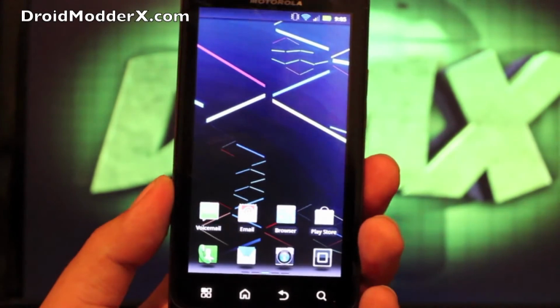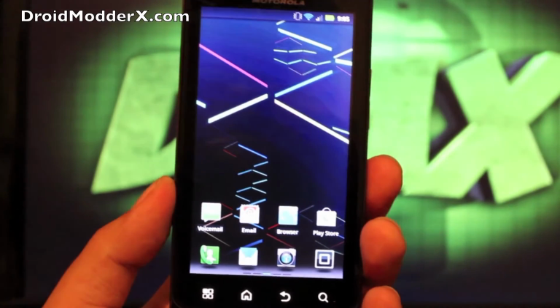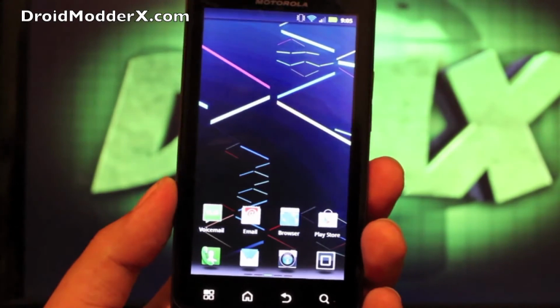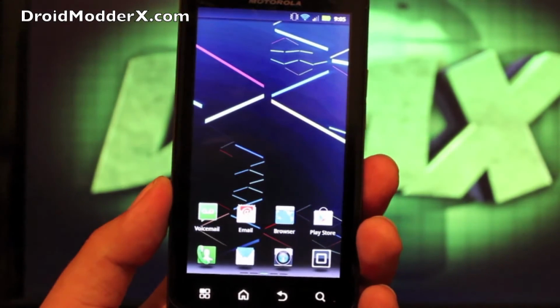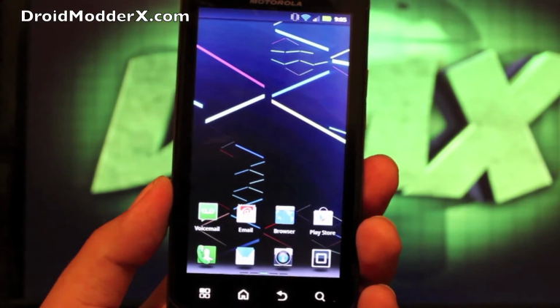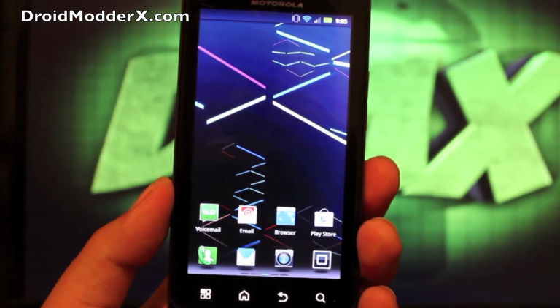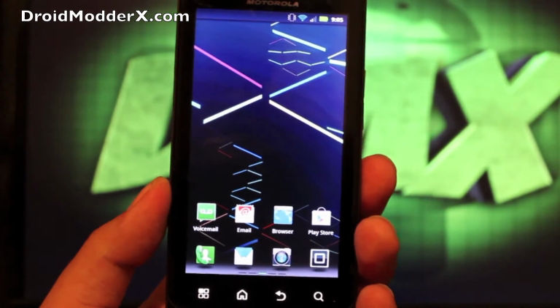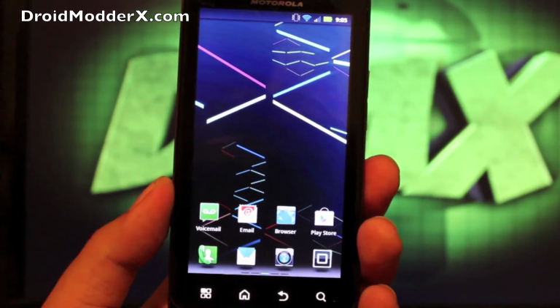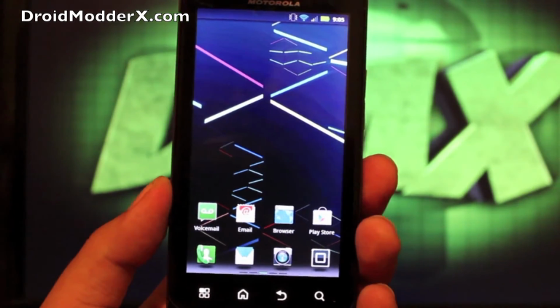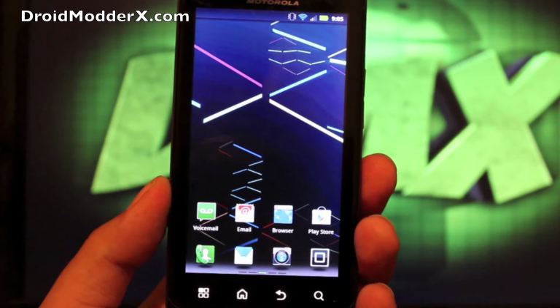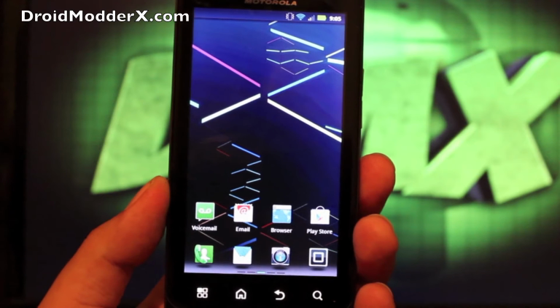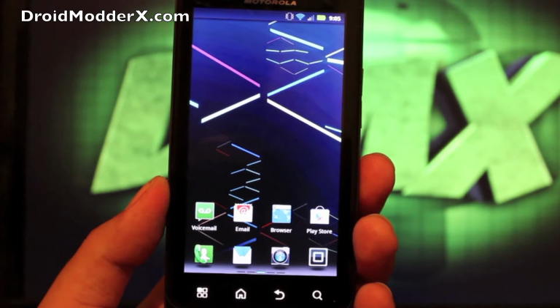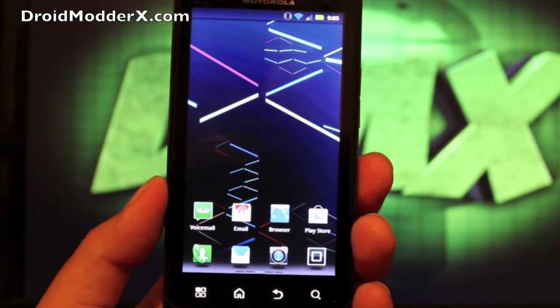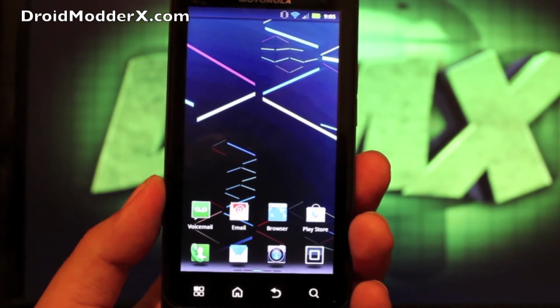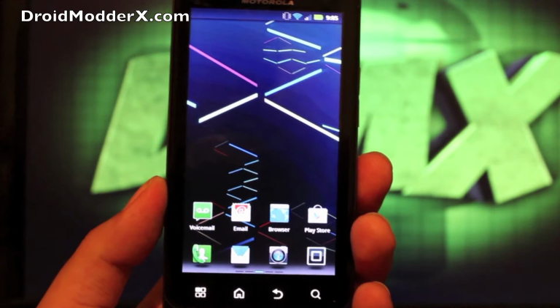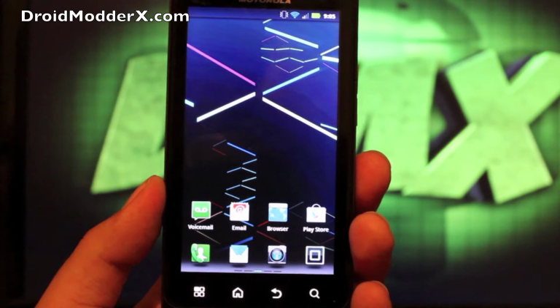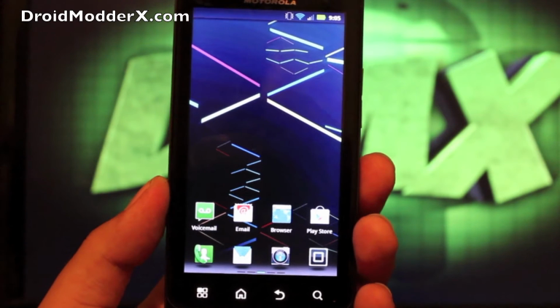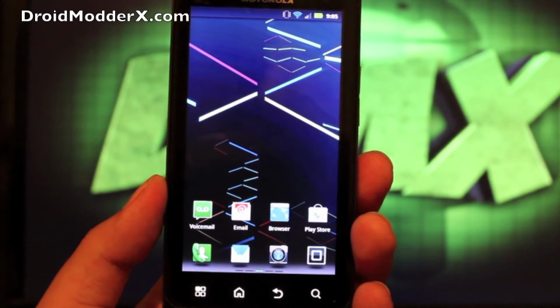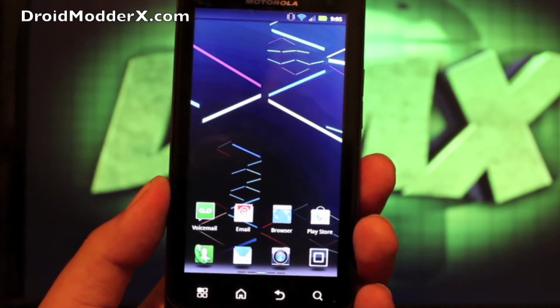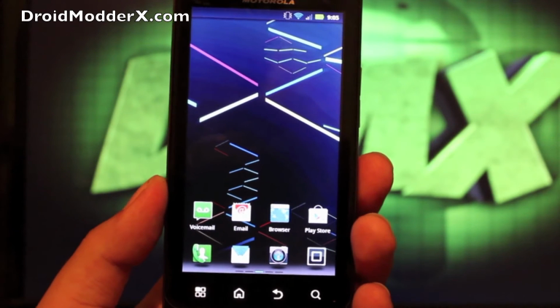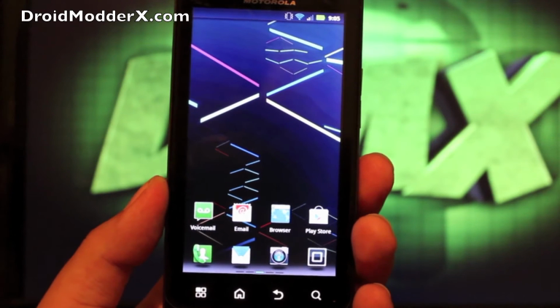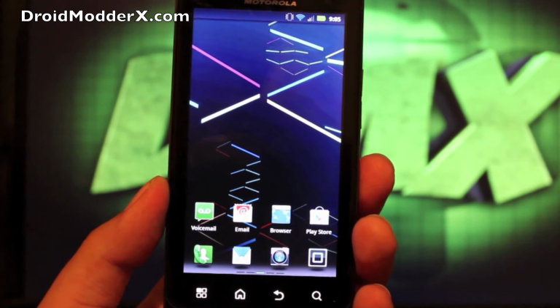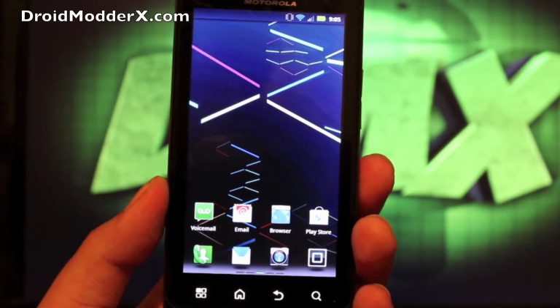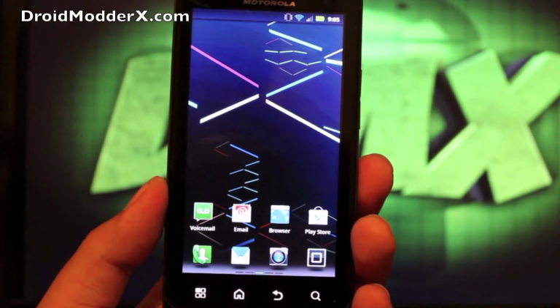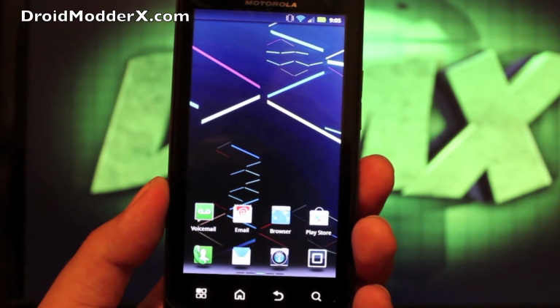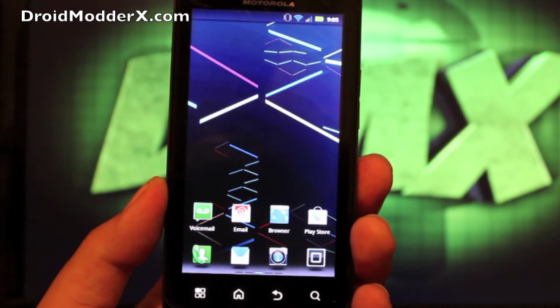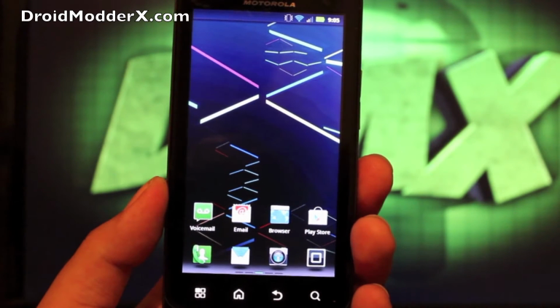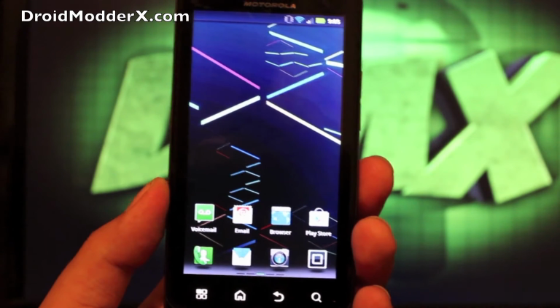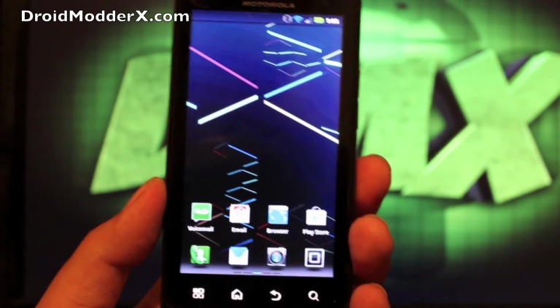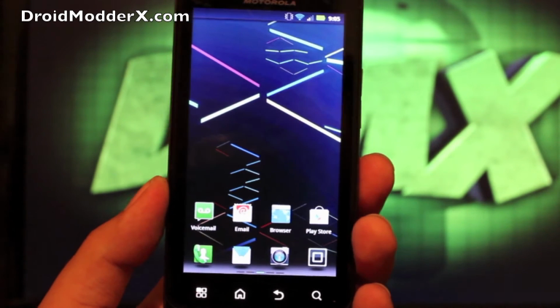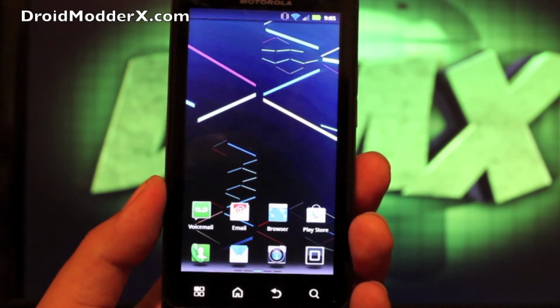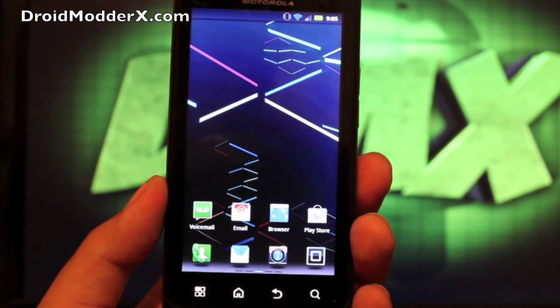There's probably no hope for Jellybean in the near future for some of you, but at least this way you can get a taste of what the Jellybean experience is all about.